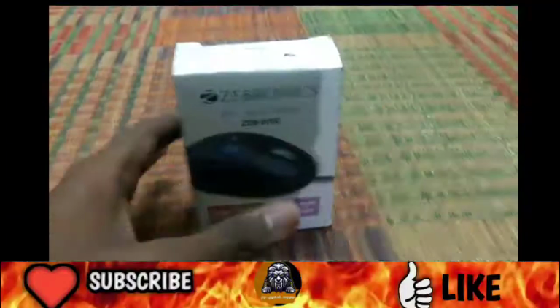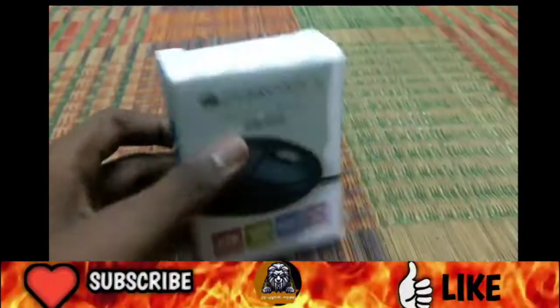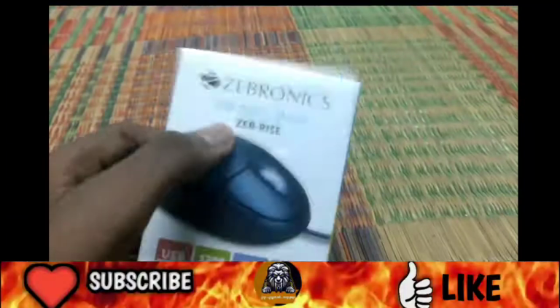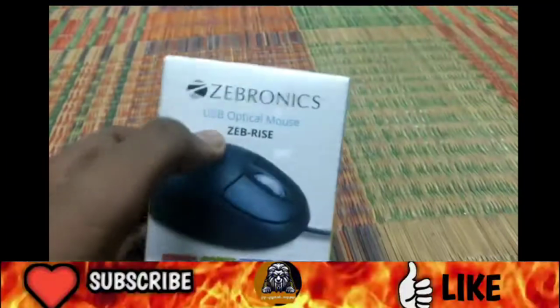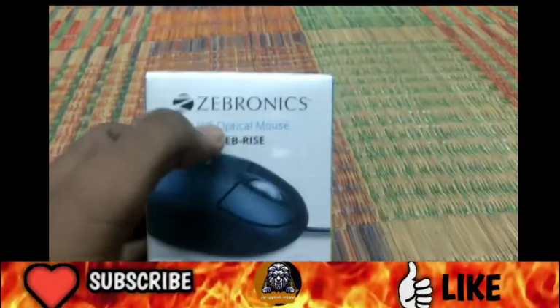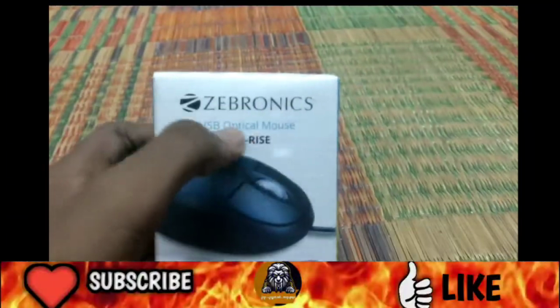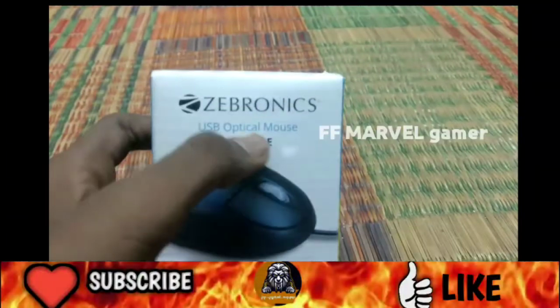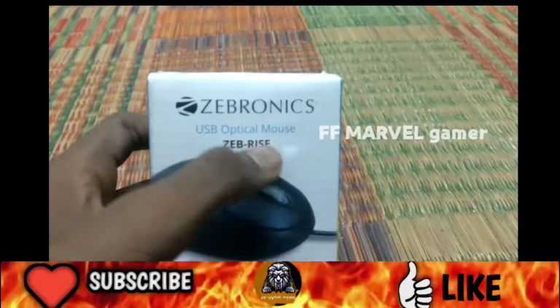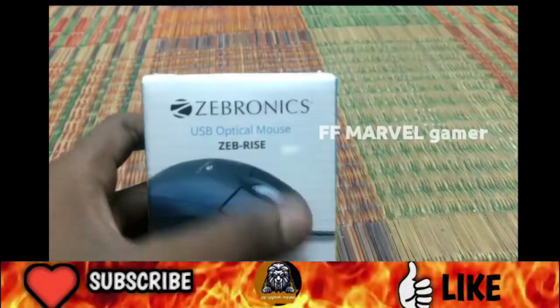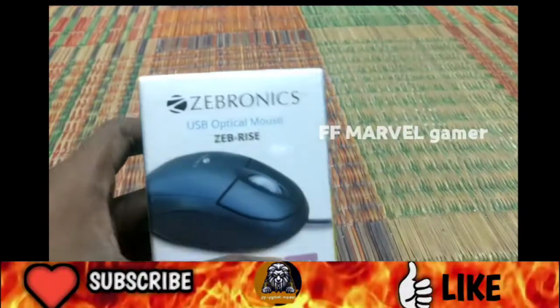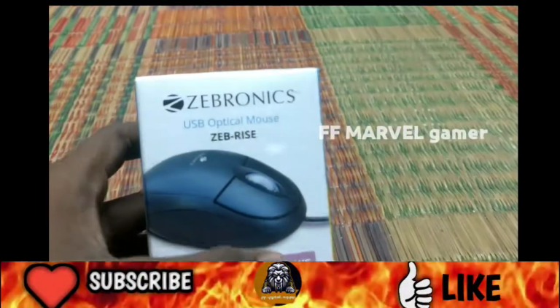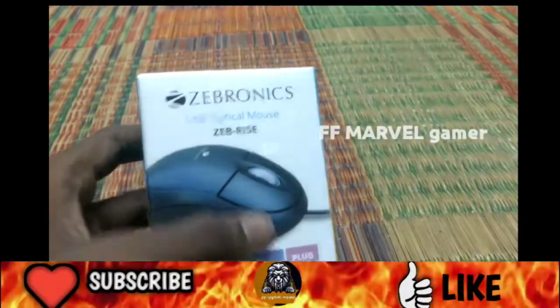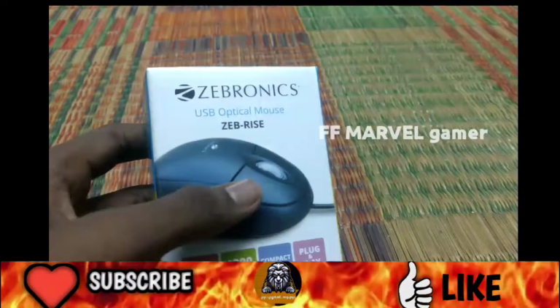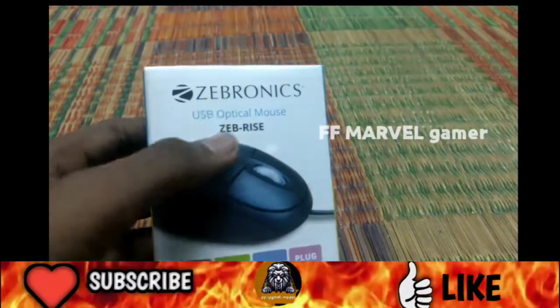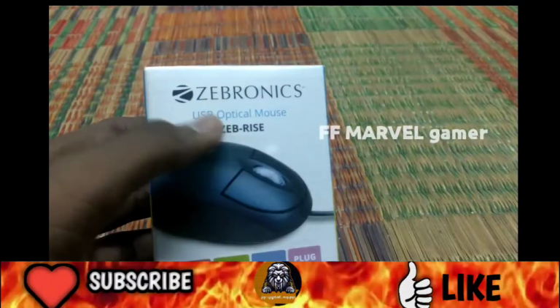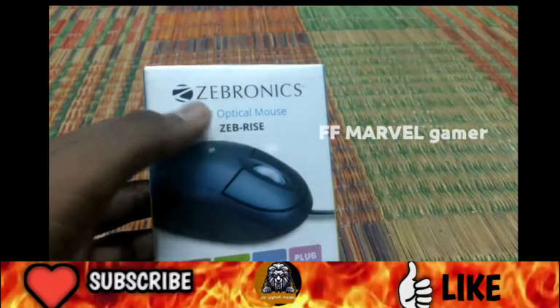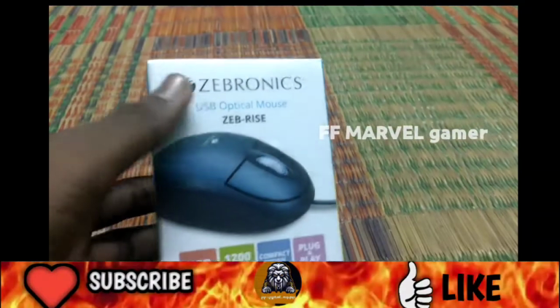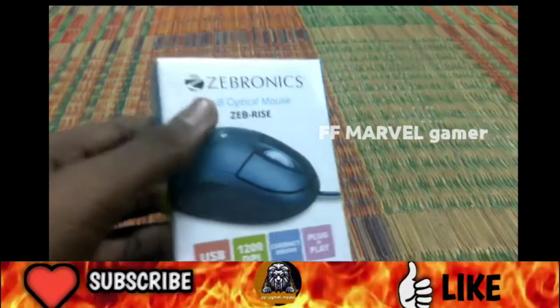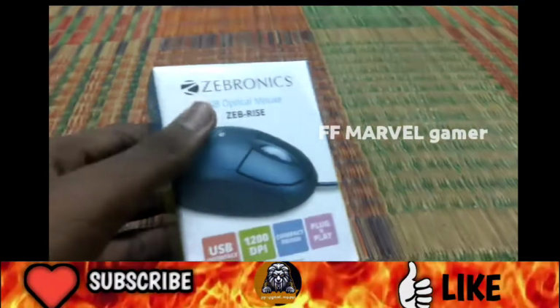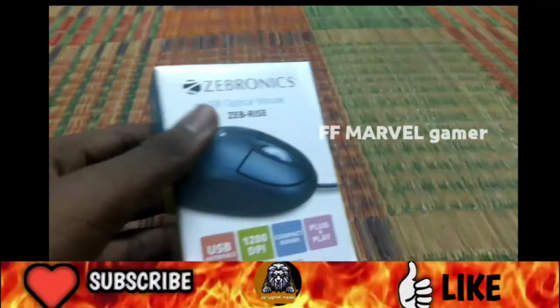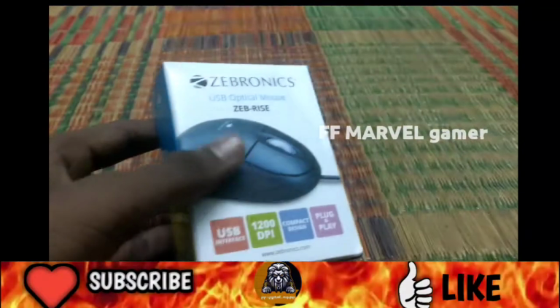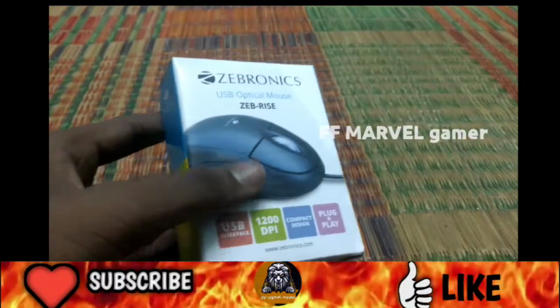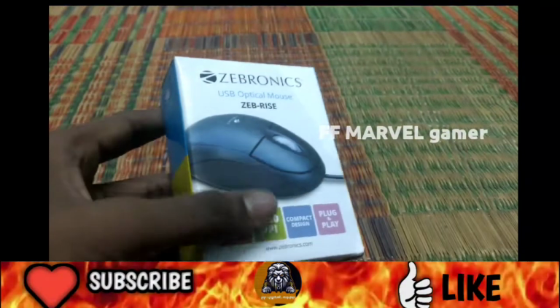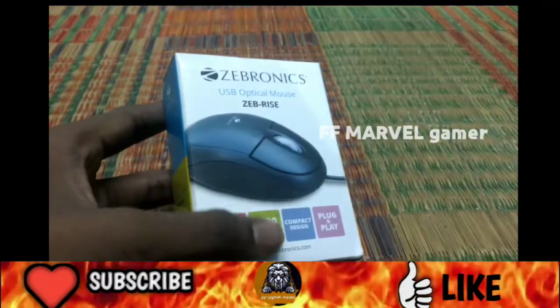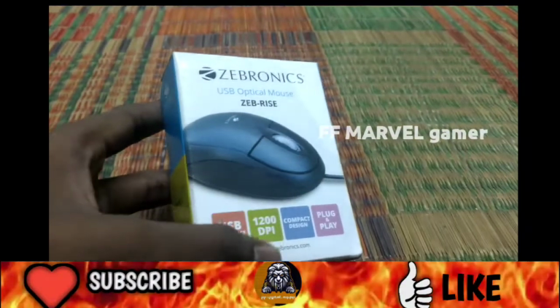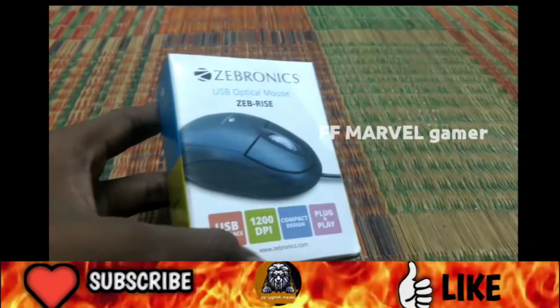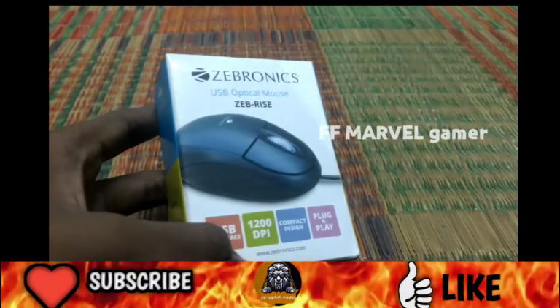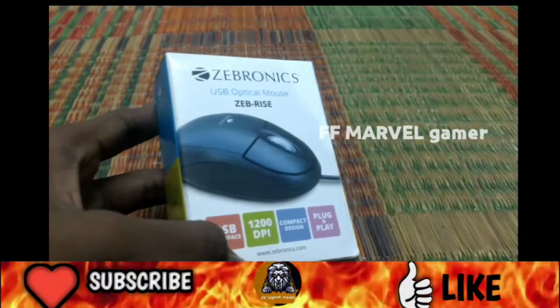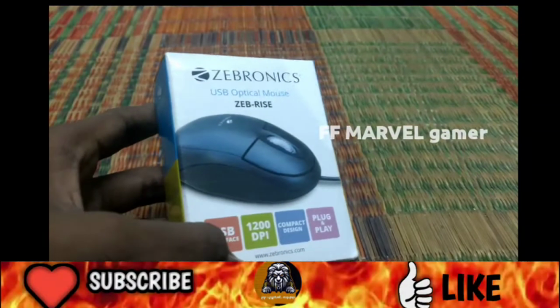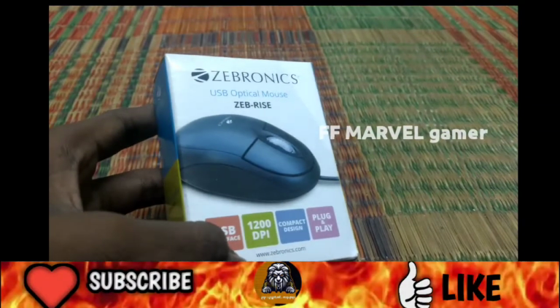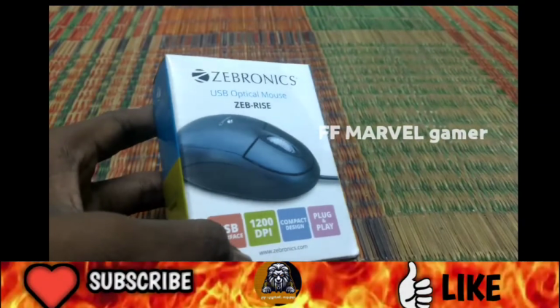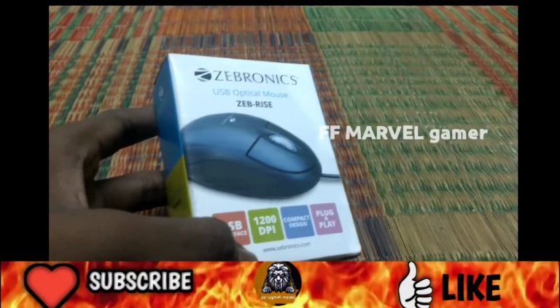Hi guys, I am going to get into the video. So we are going to get a keypad.